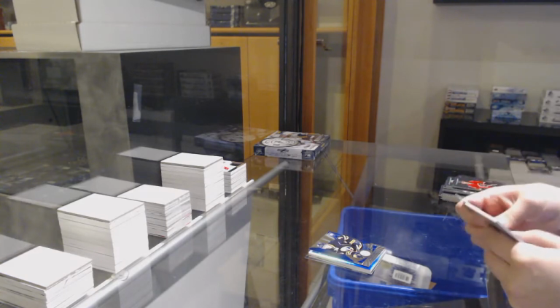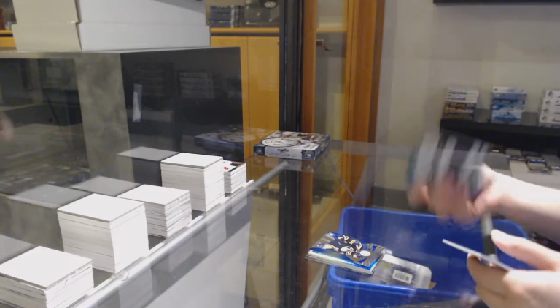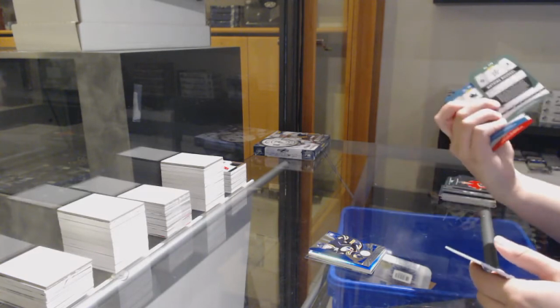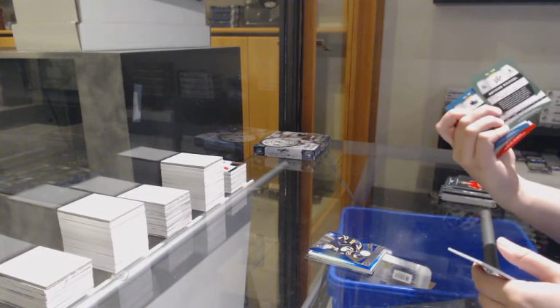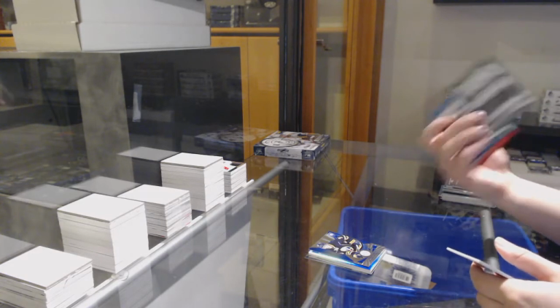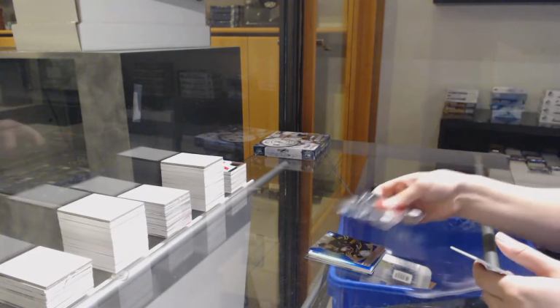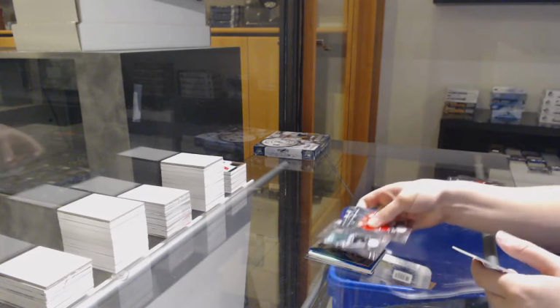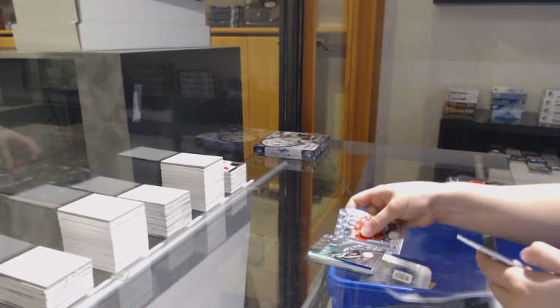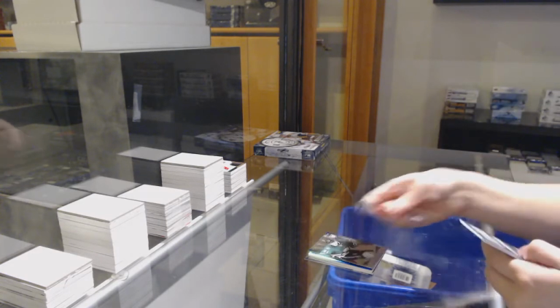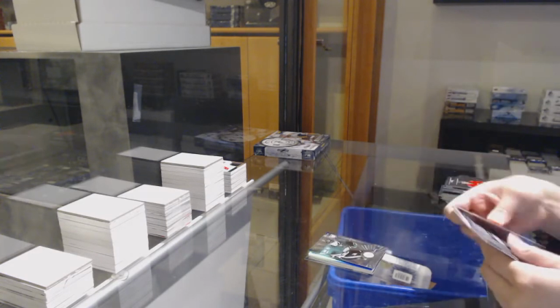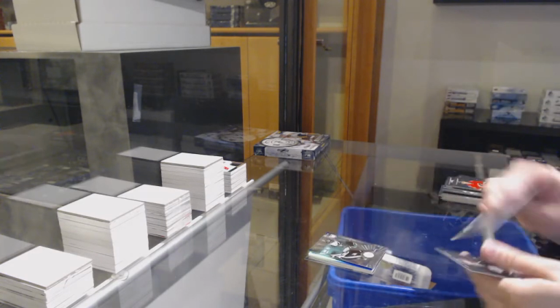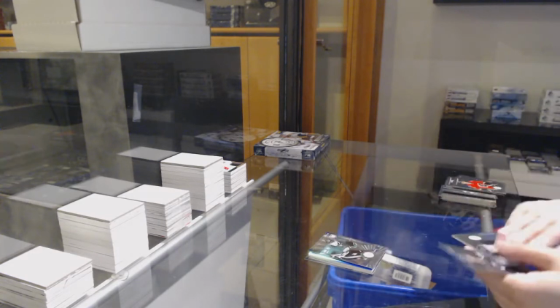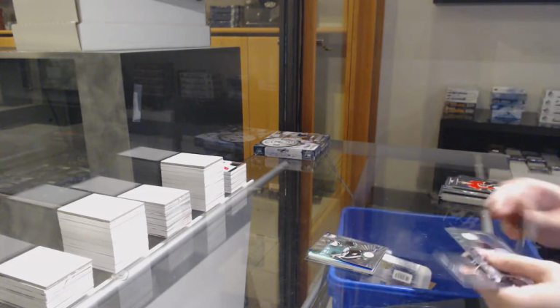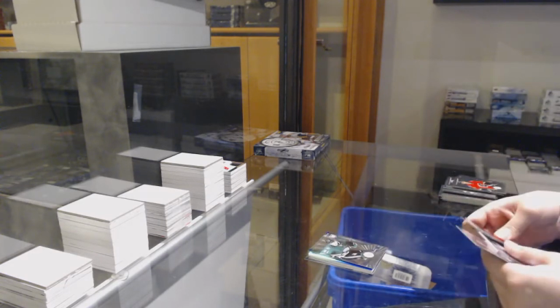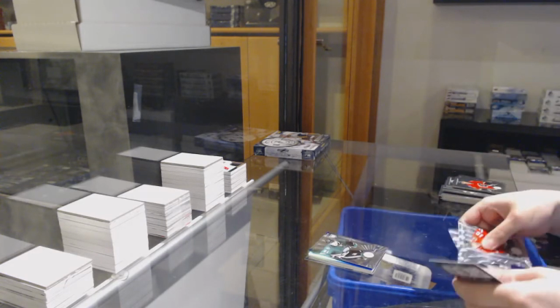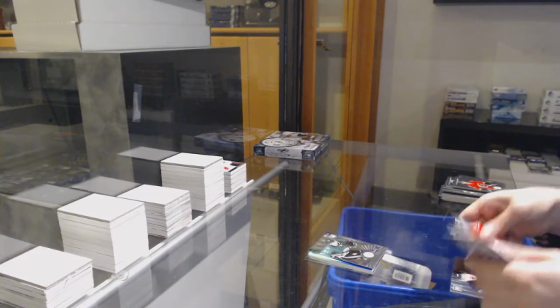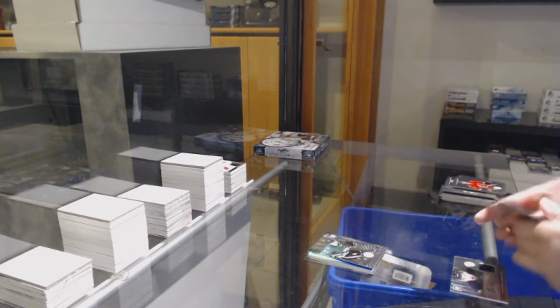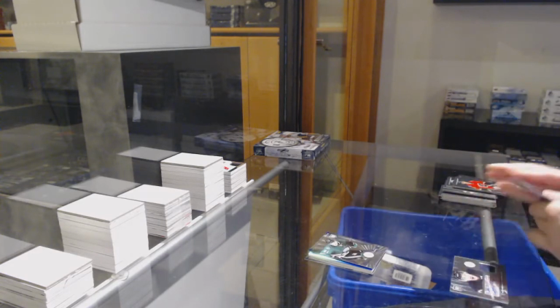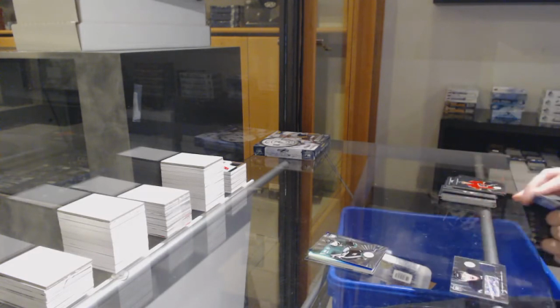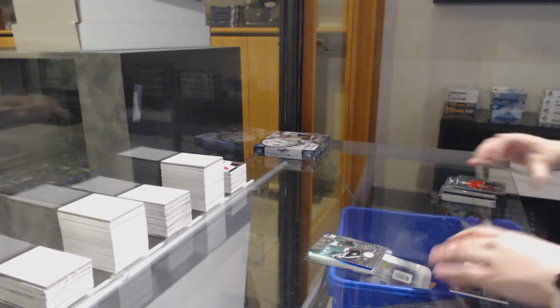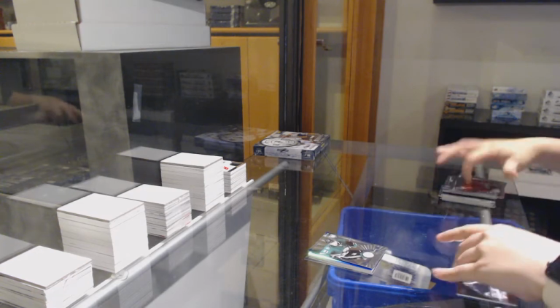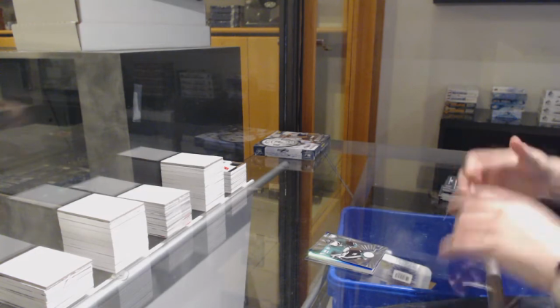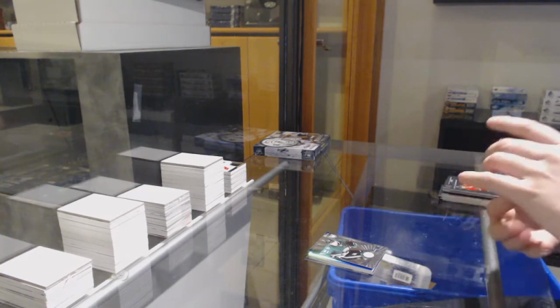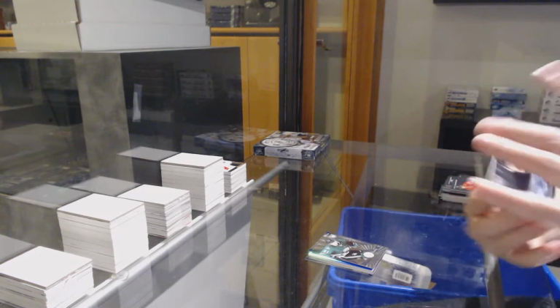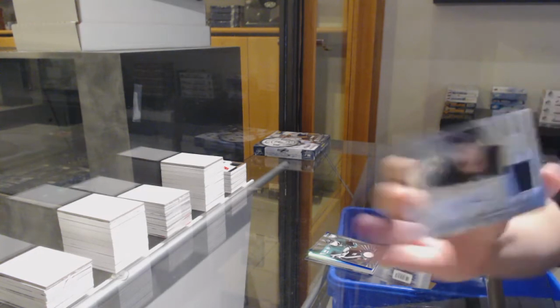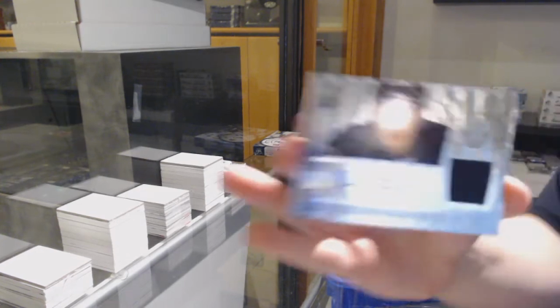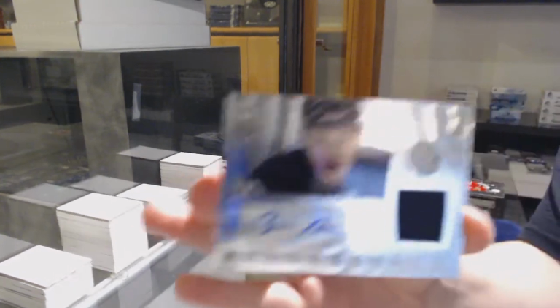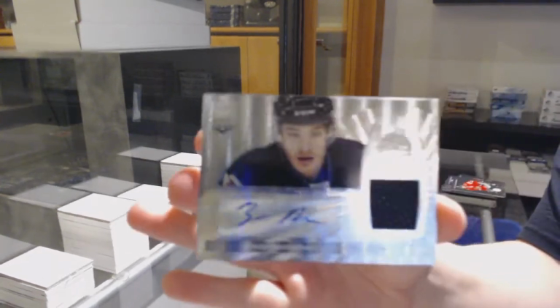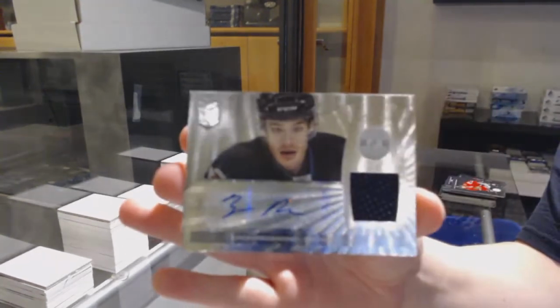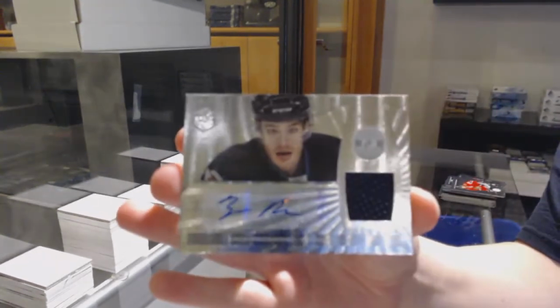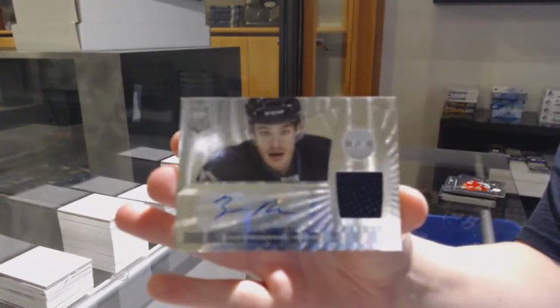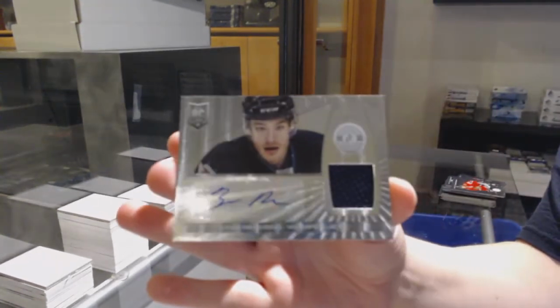Rookie for Dallas of Anton Roussel and a rookie jersey auto for the Winnipeg Jets of Zach Redman.